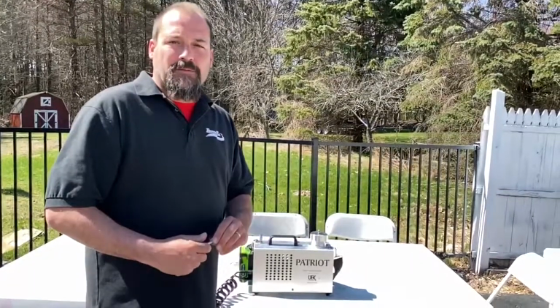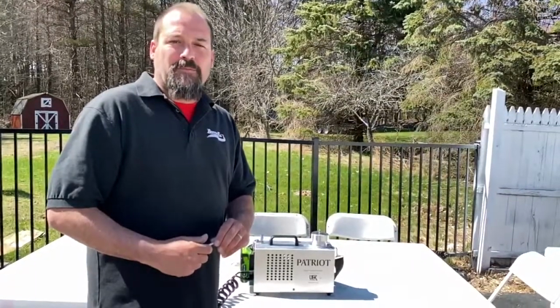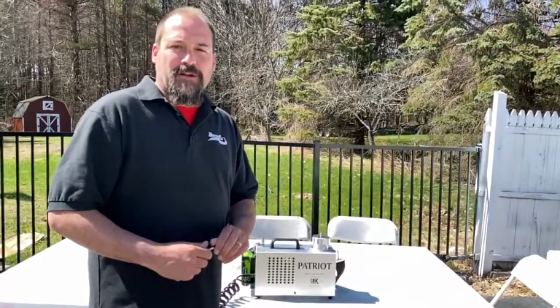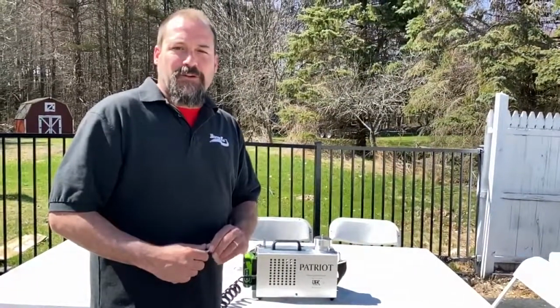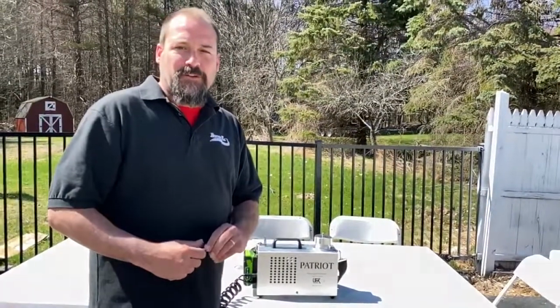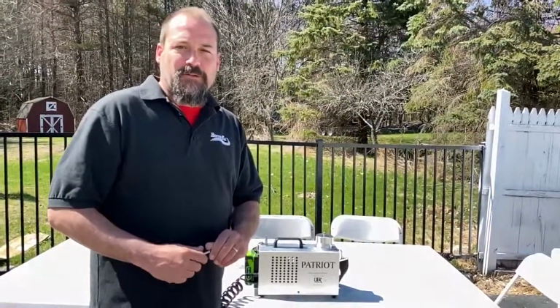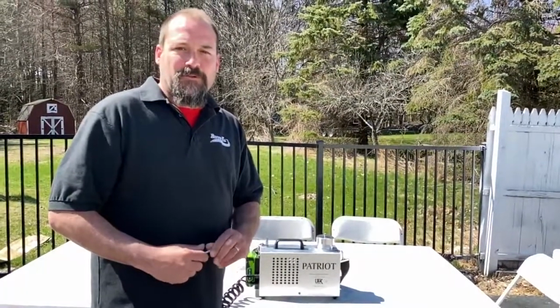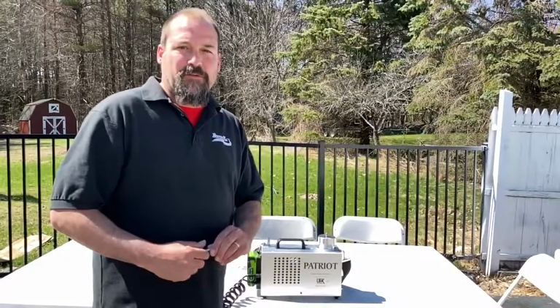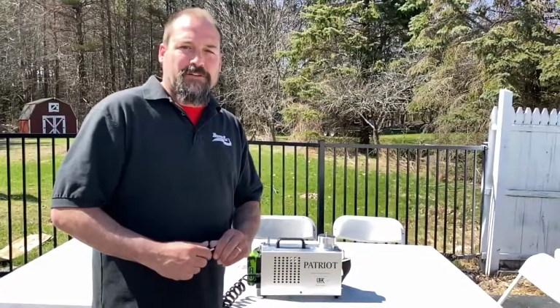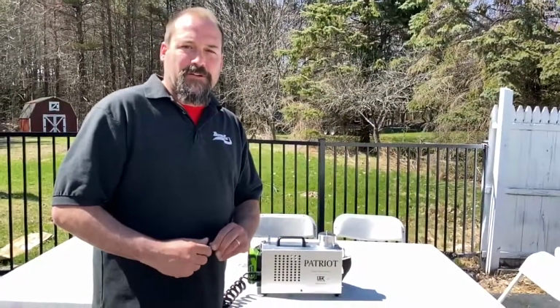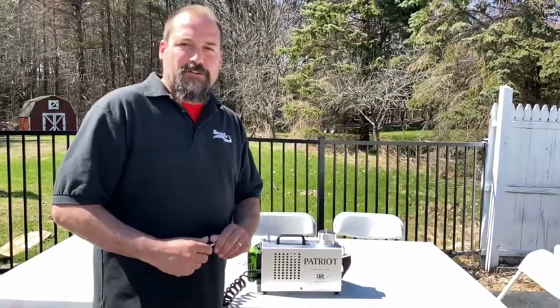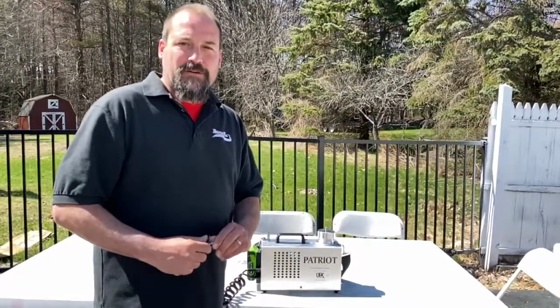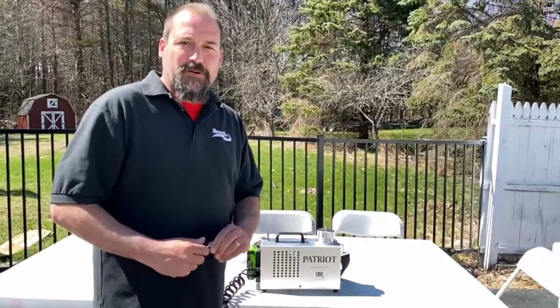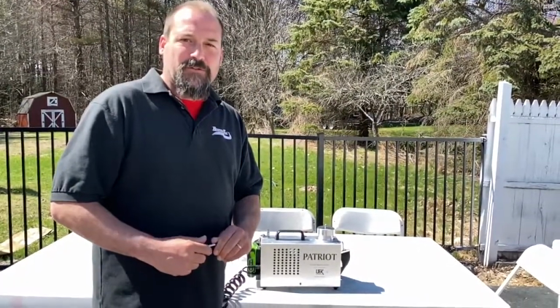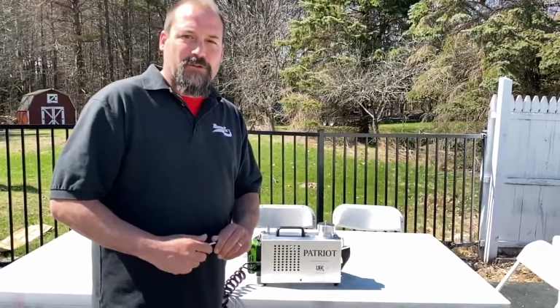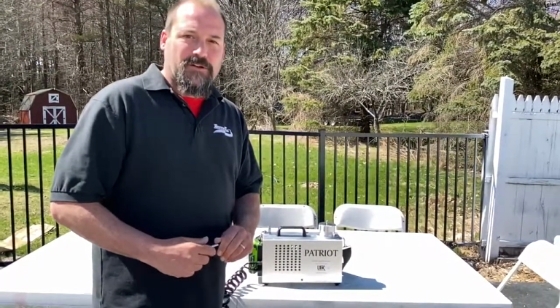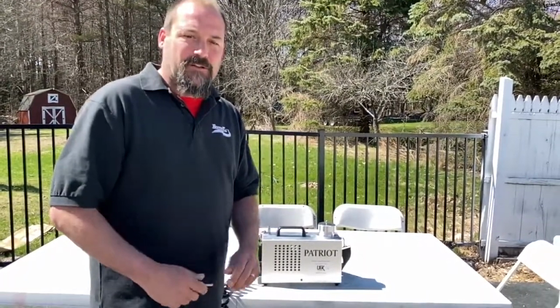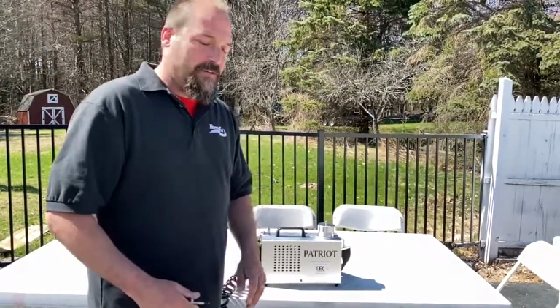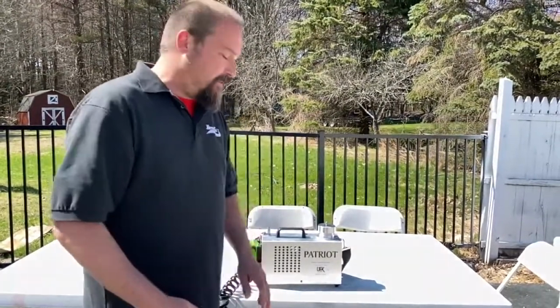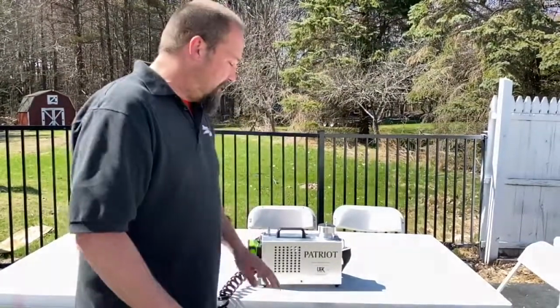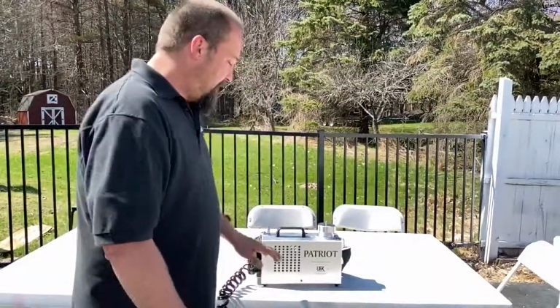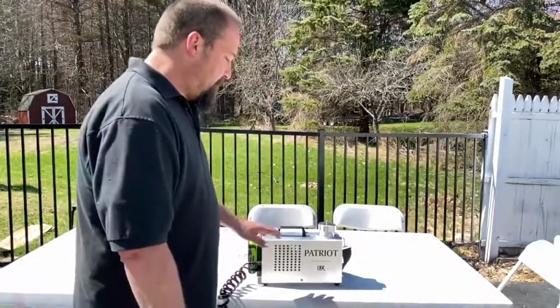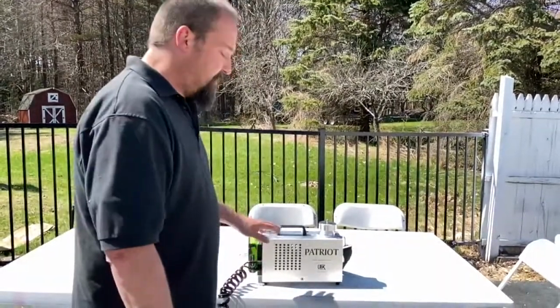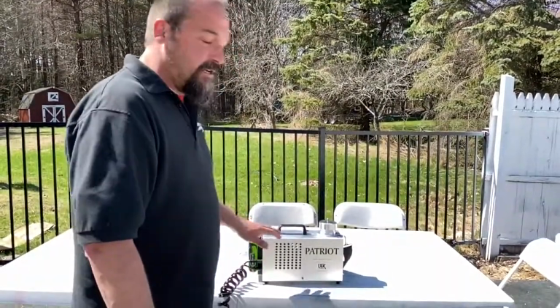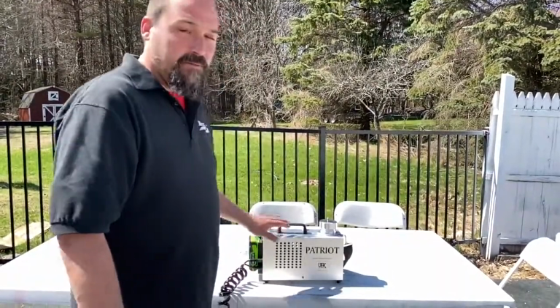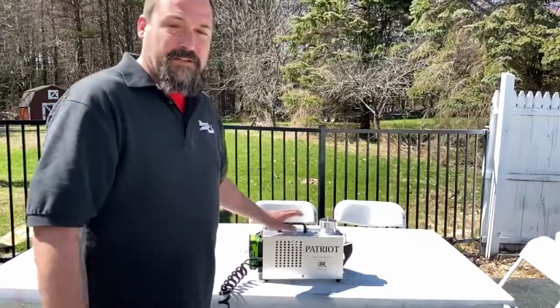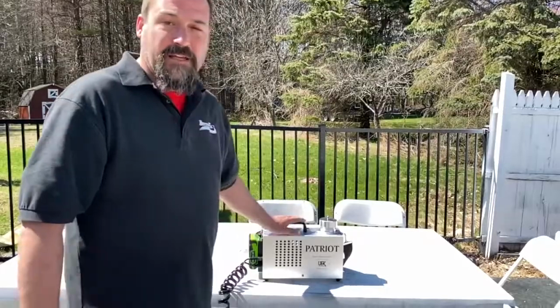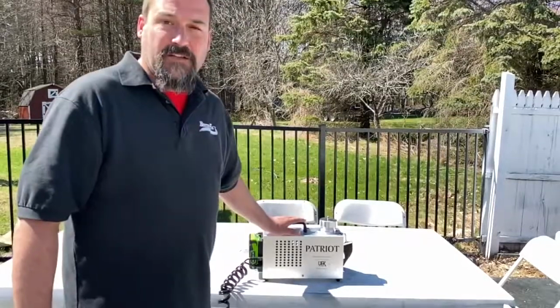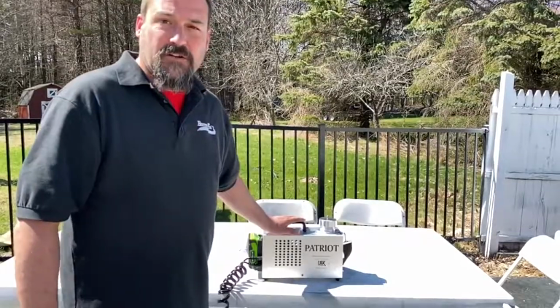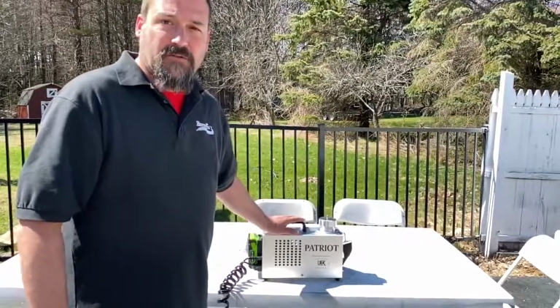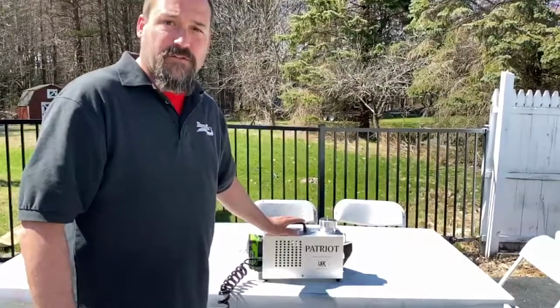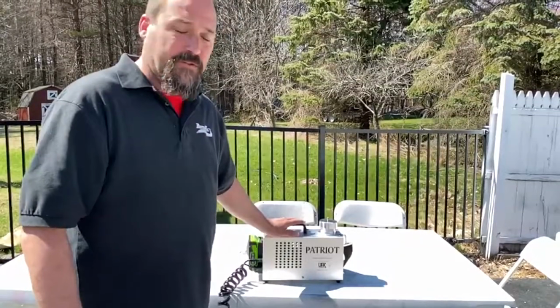Barry Franks here with UFX LLC in Boston Fog, and today I want to show you how to maintain your filter.